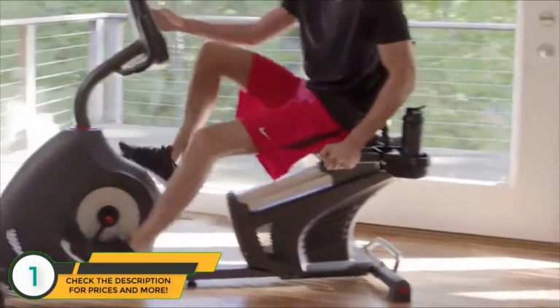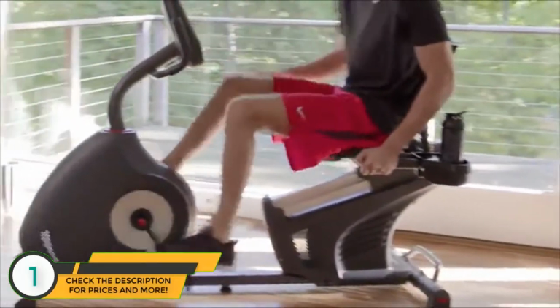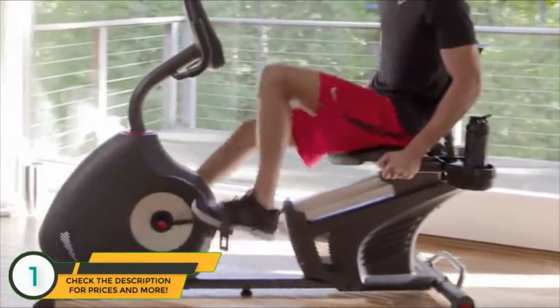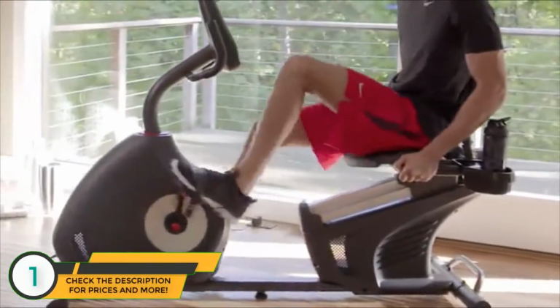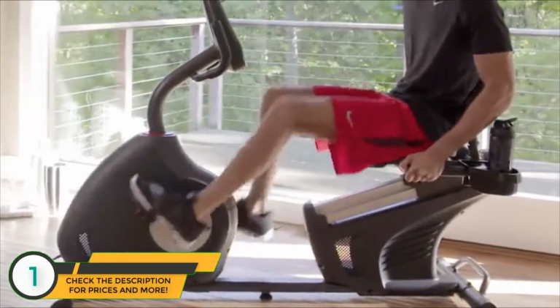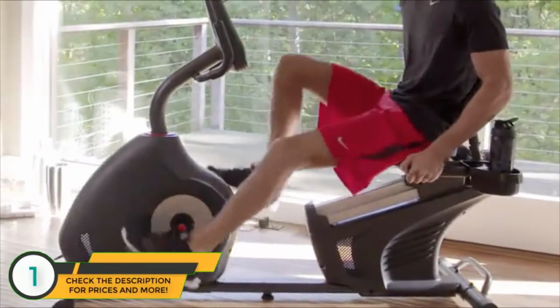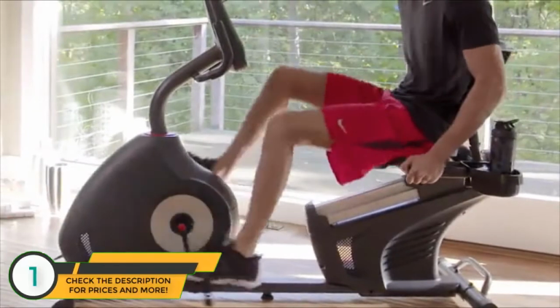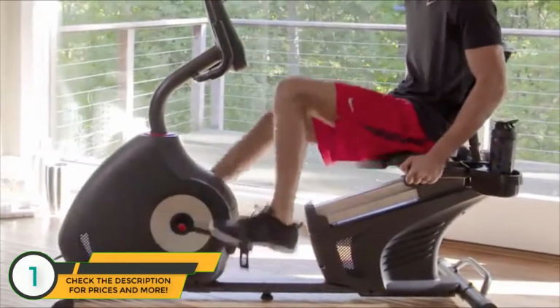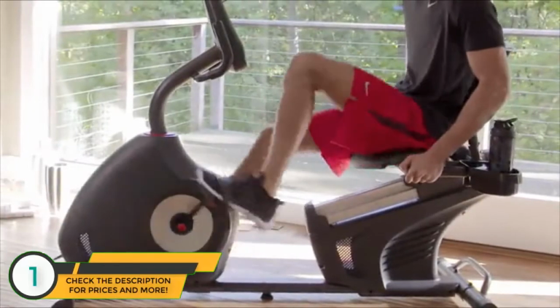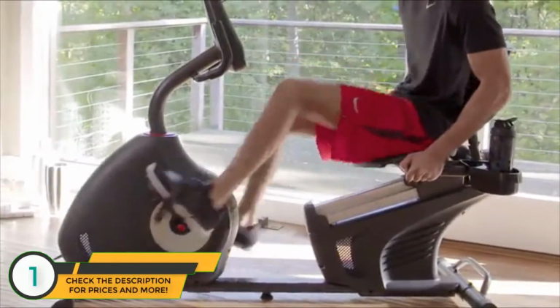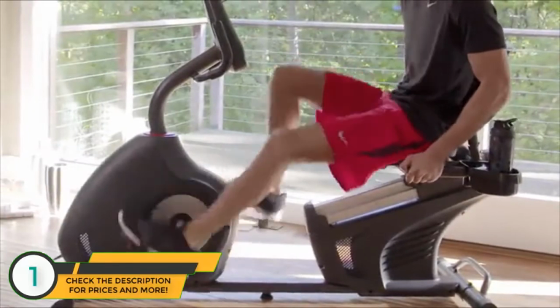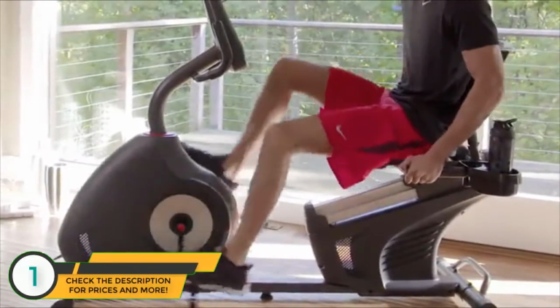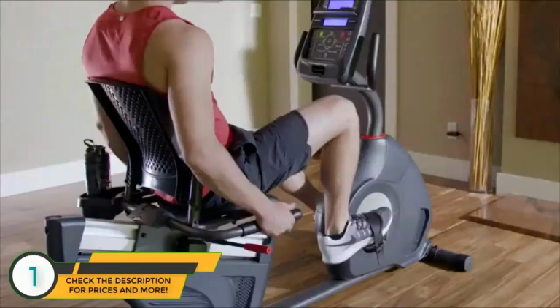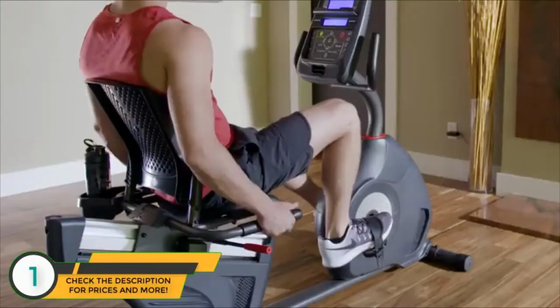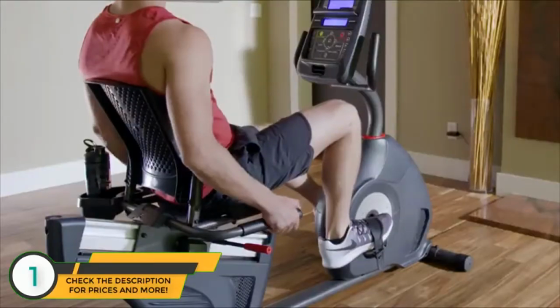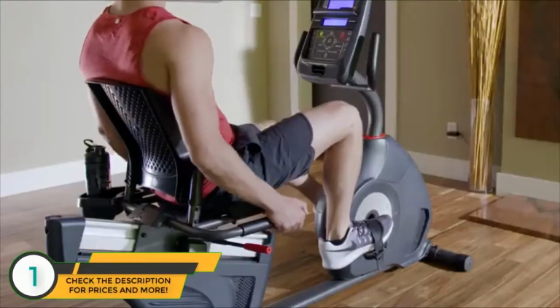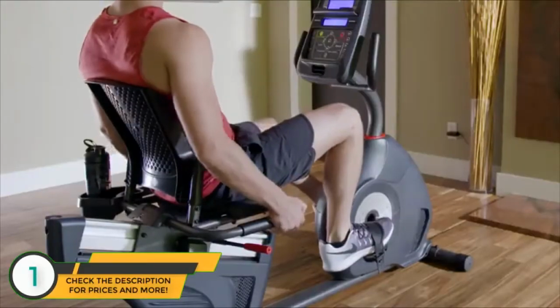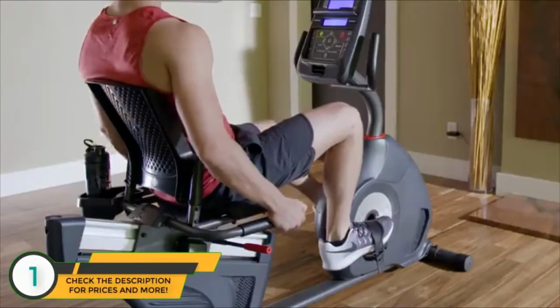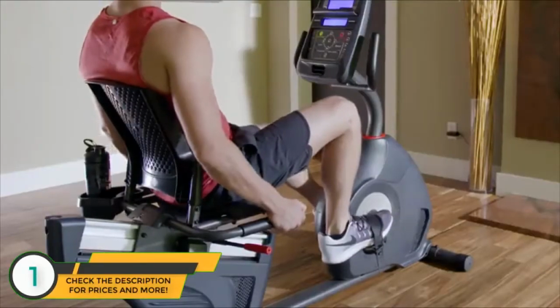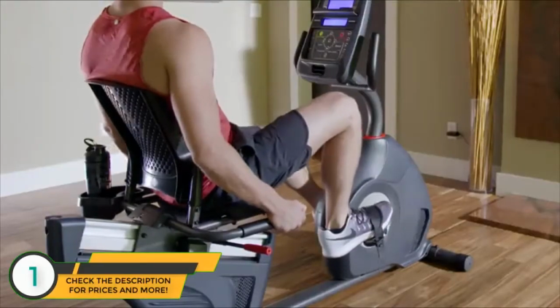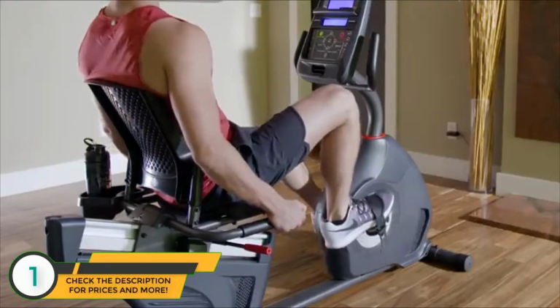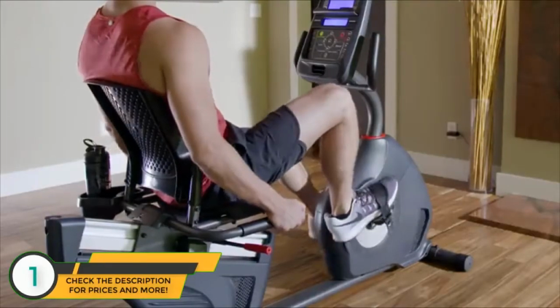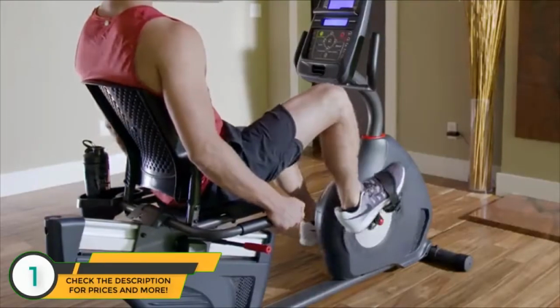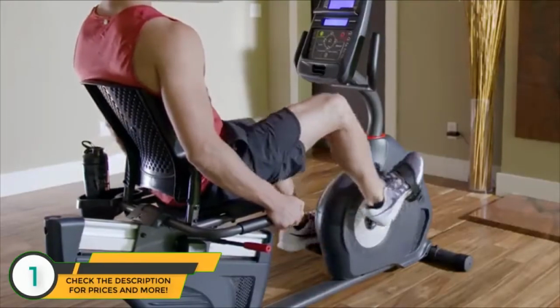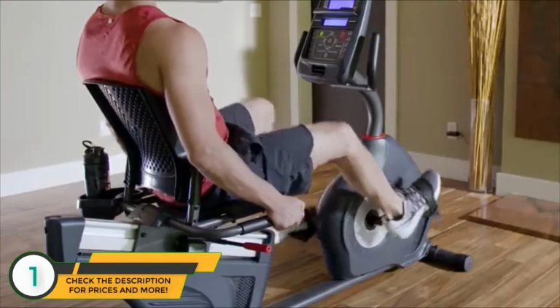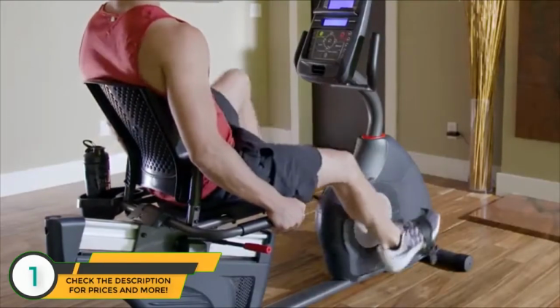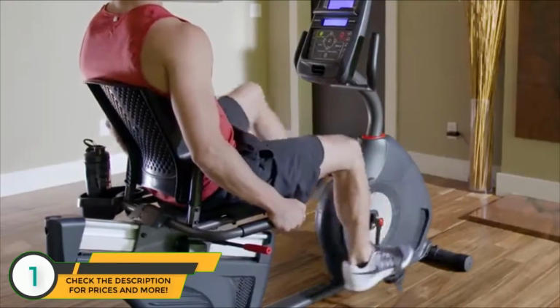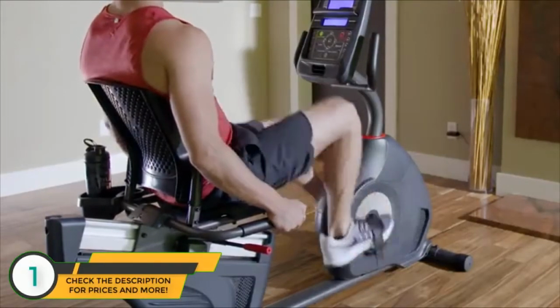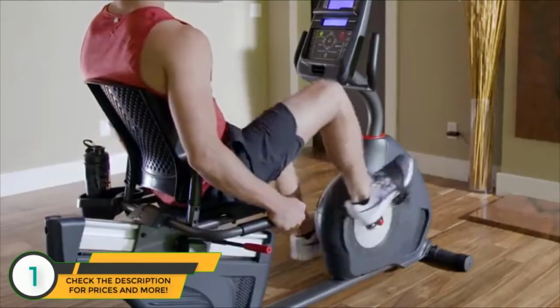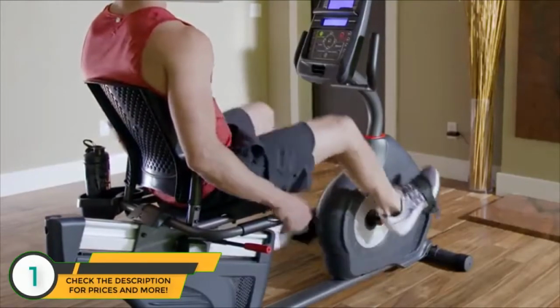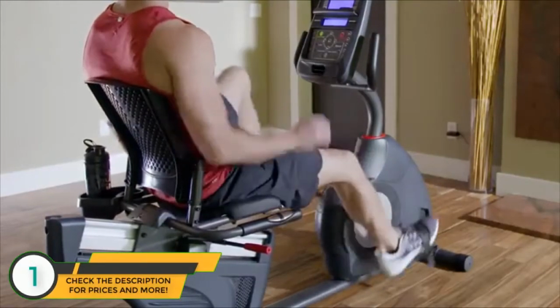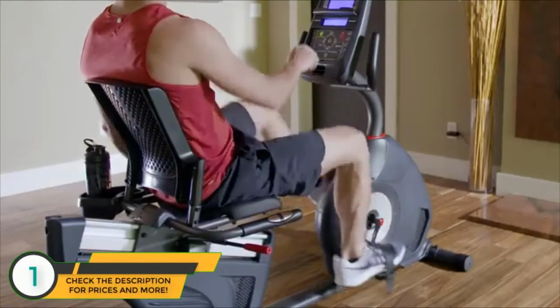Its high-speed, high-inertia drive system makes for easy start-up and quiet, consistent workouts.